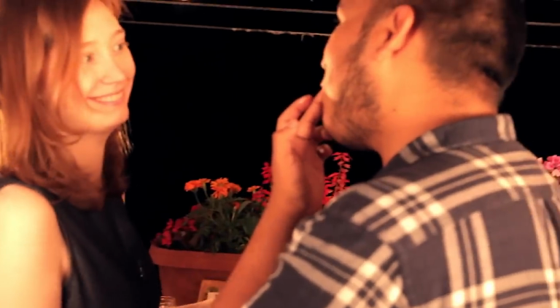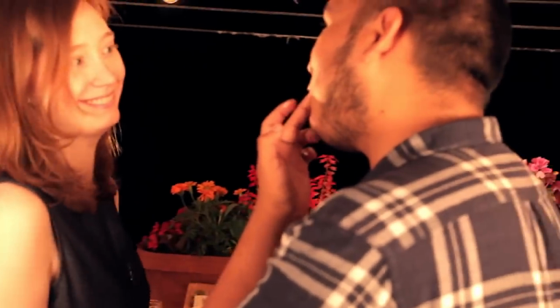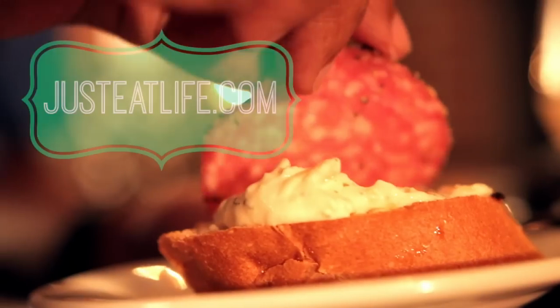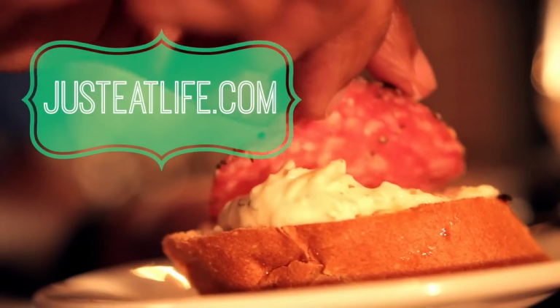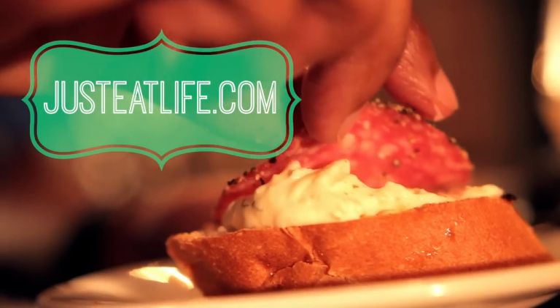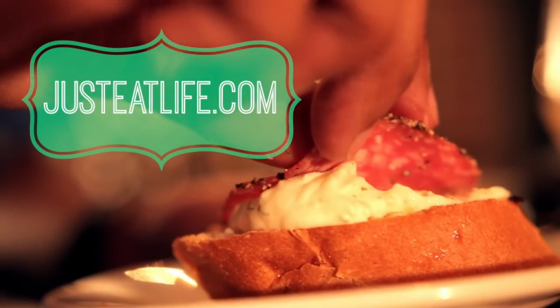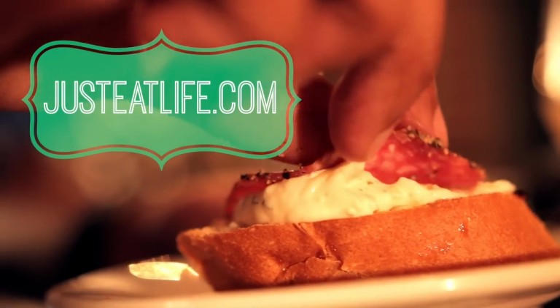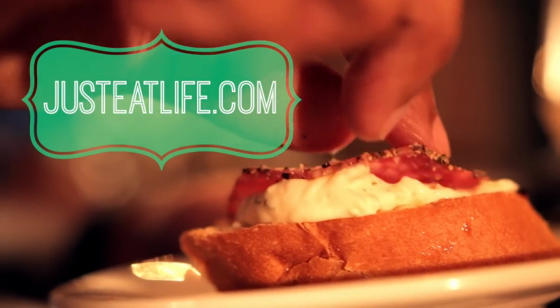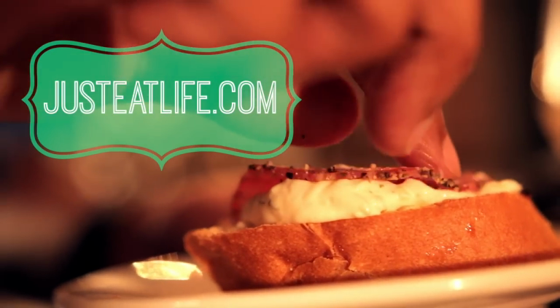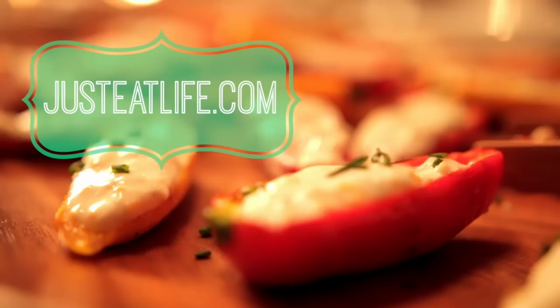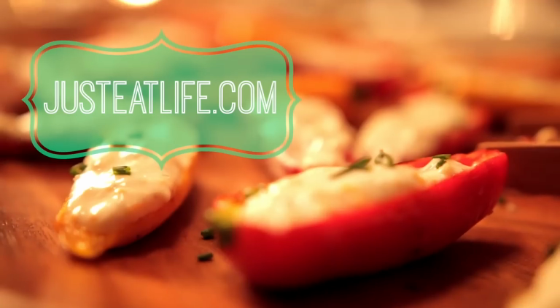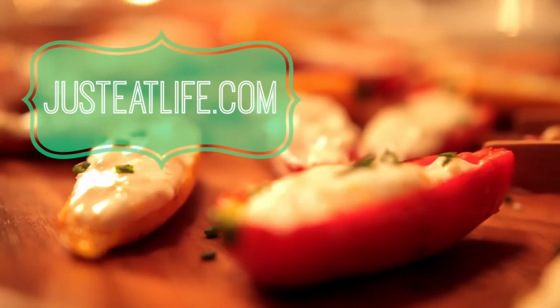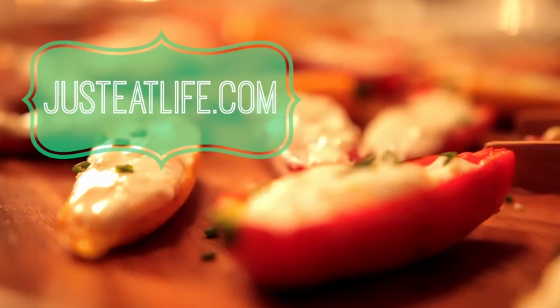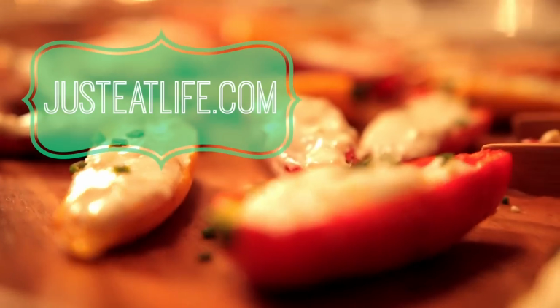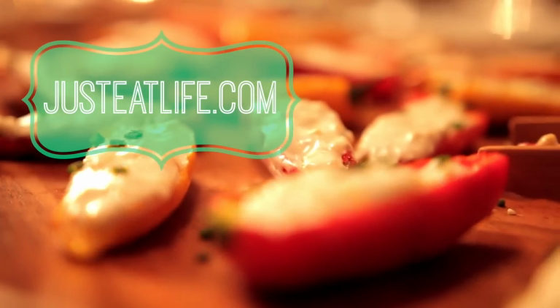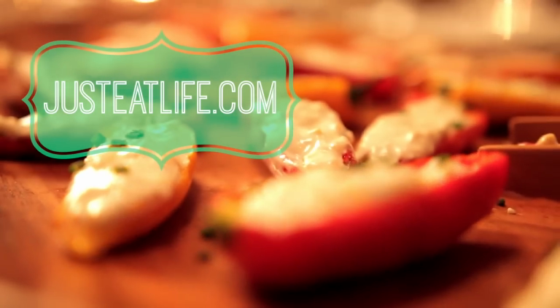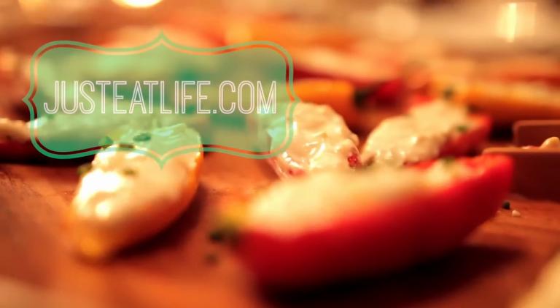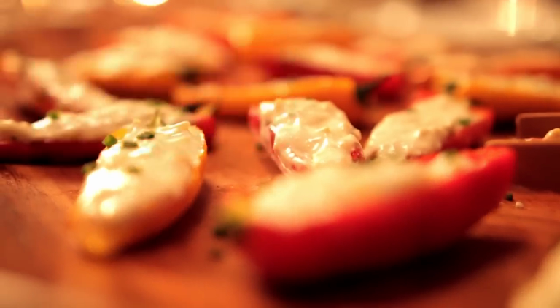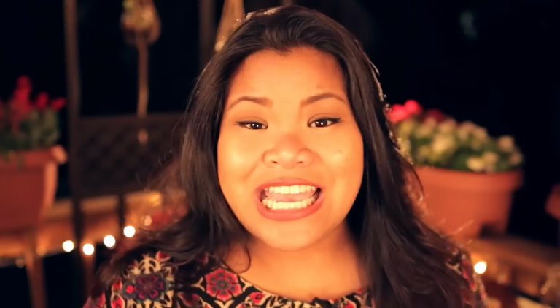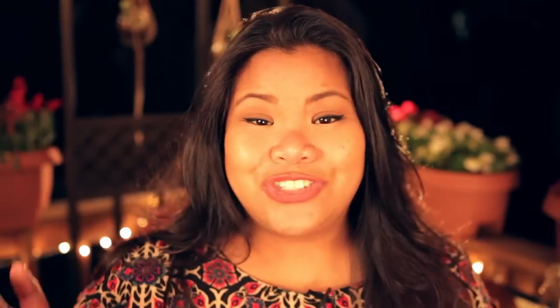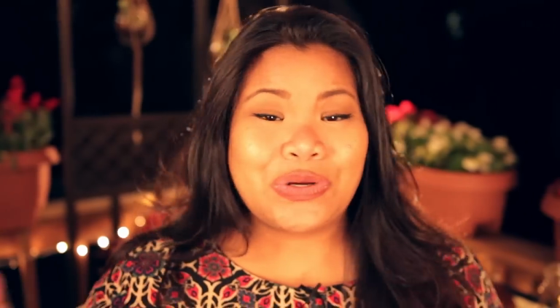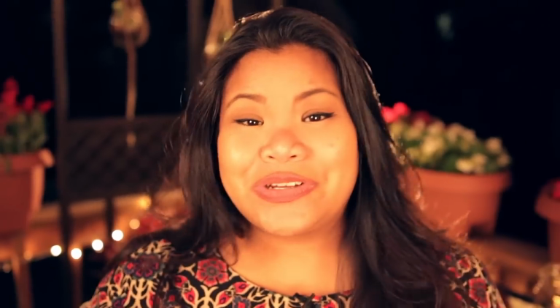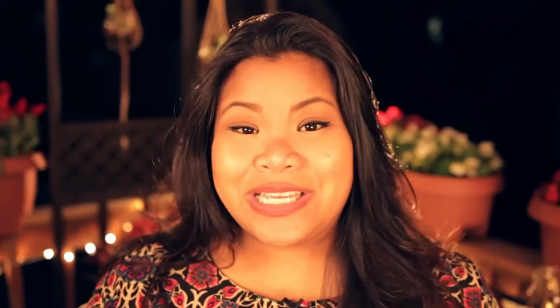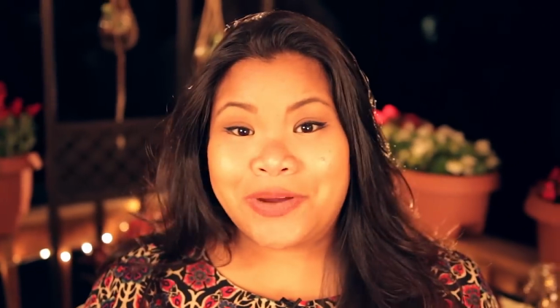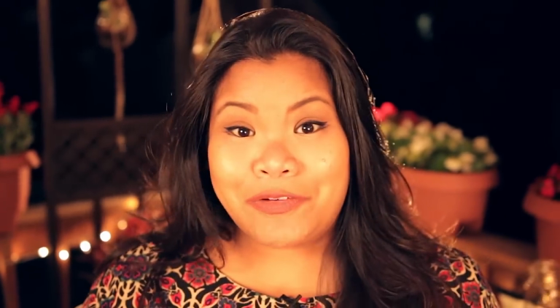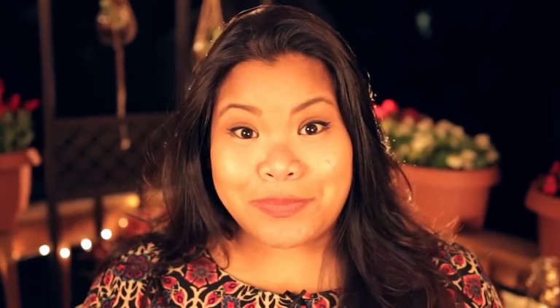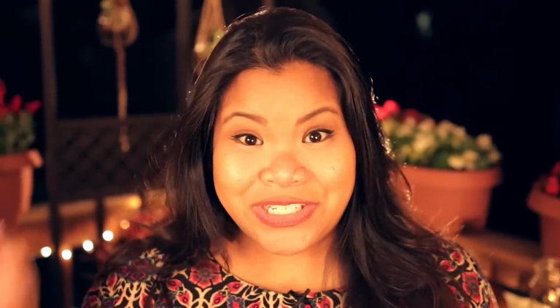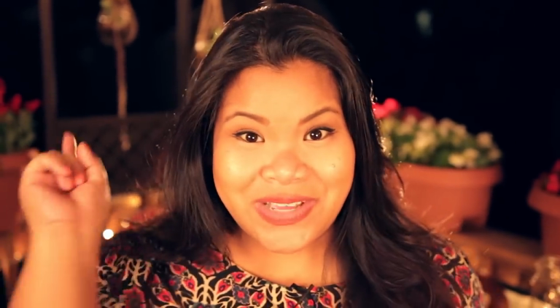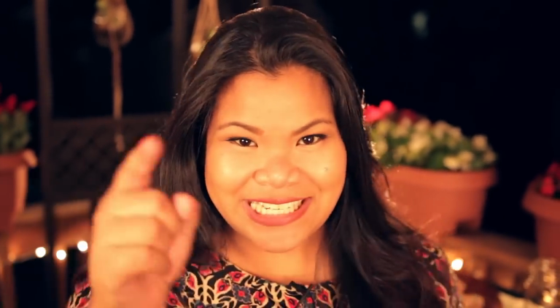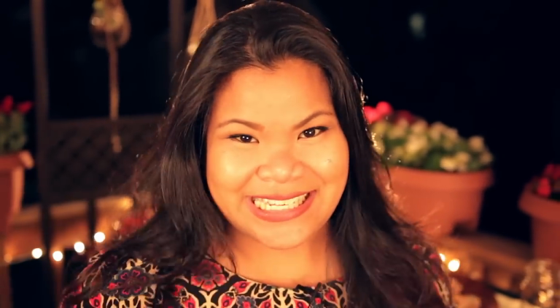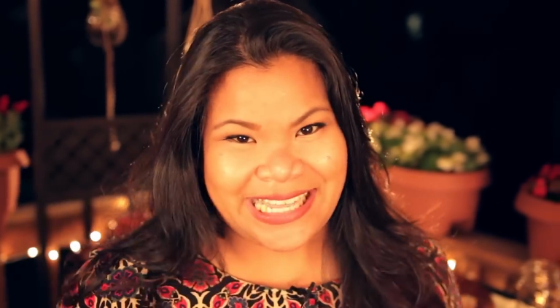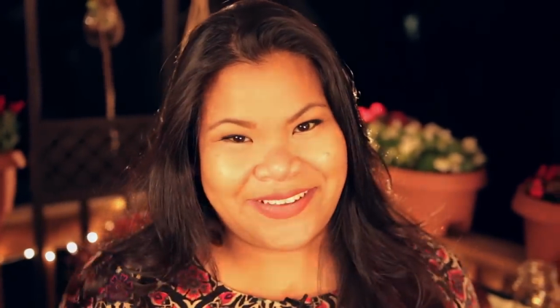For all the recipes featured, be sure to visit justeatlife.com. Enjoy your summer, and remember to just eat life.